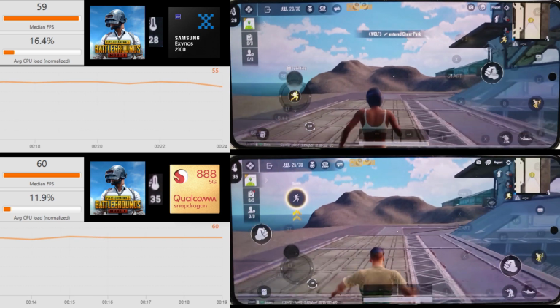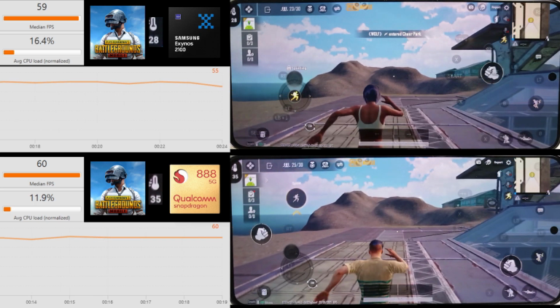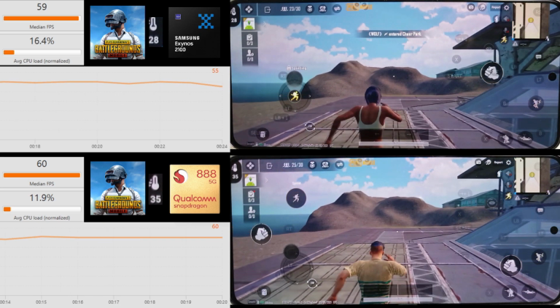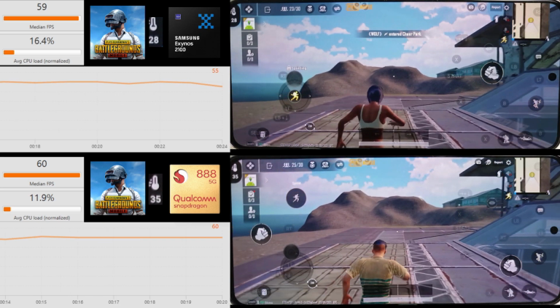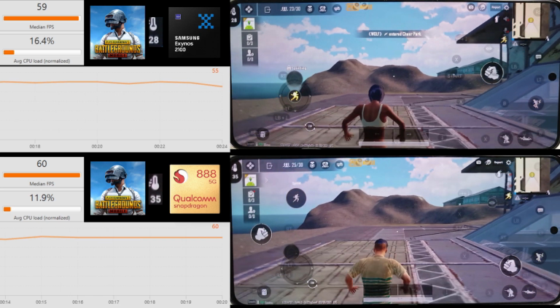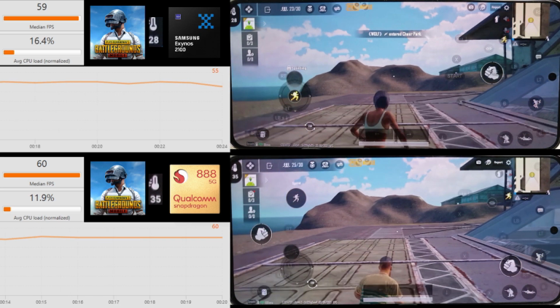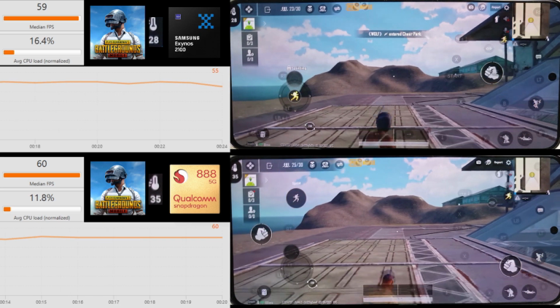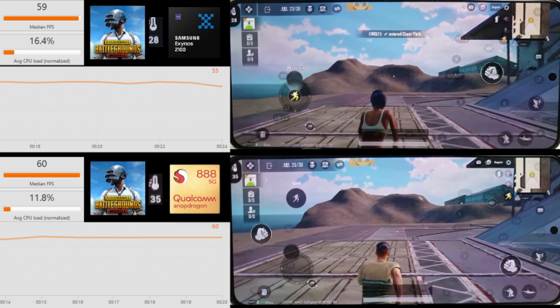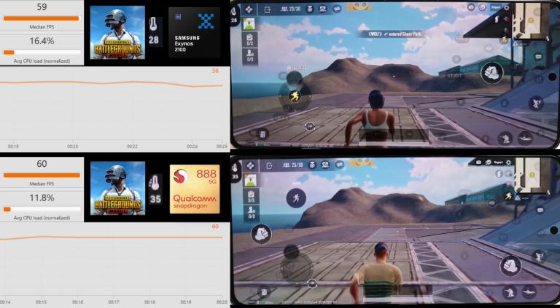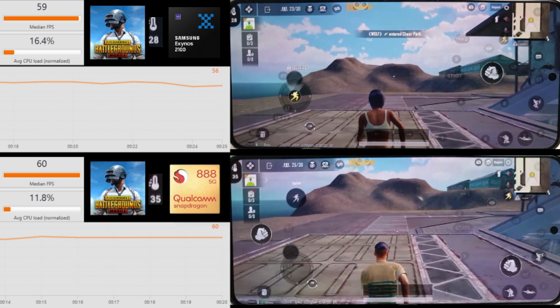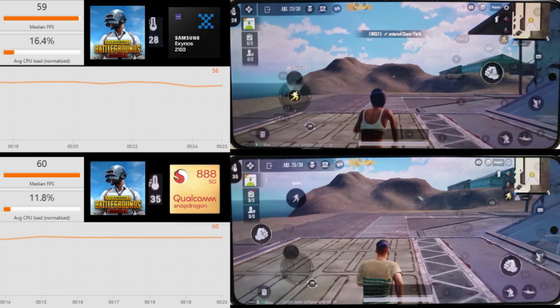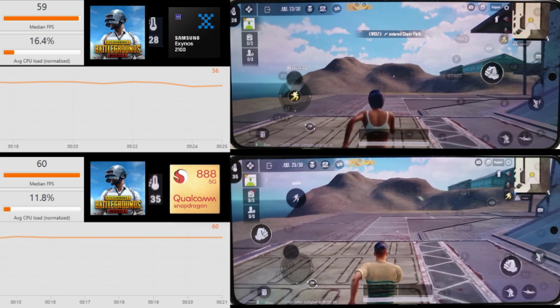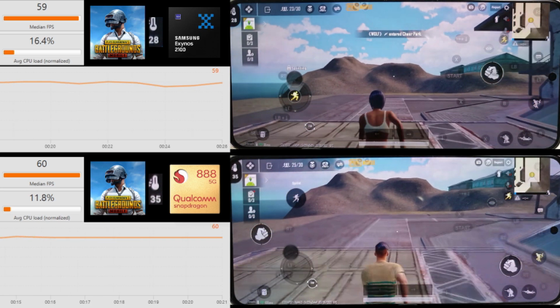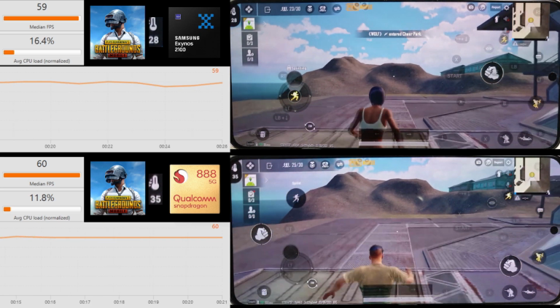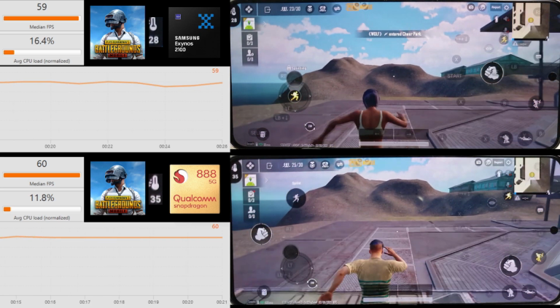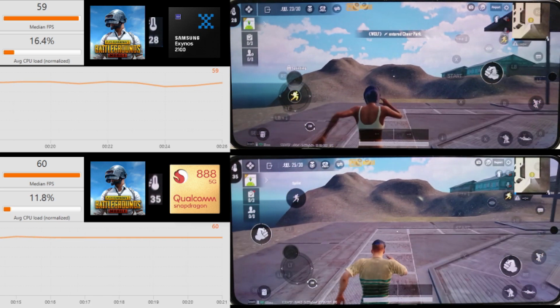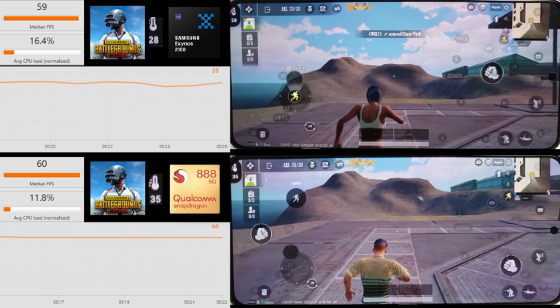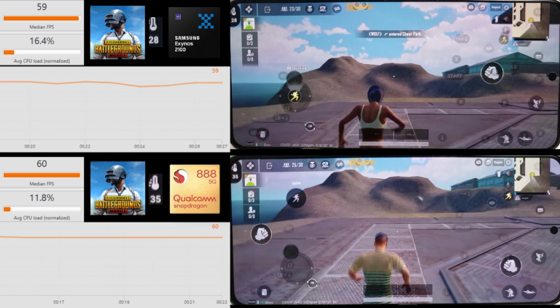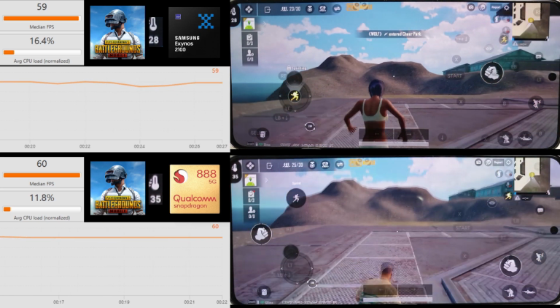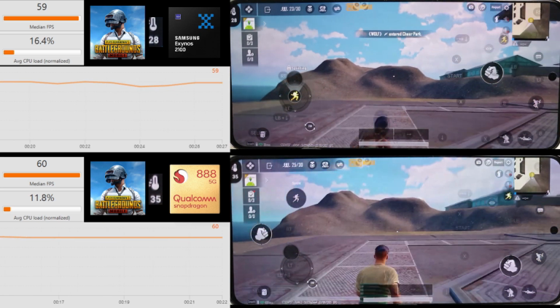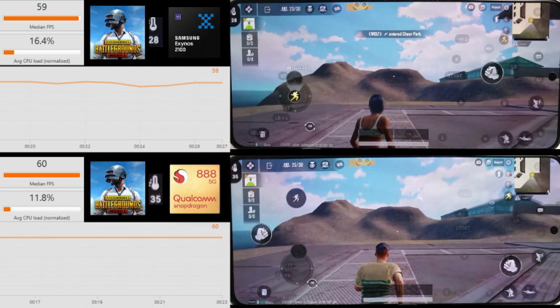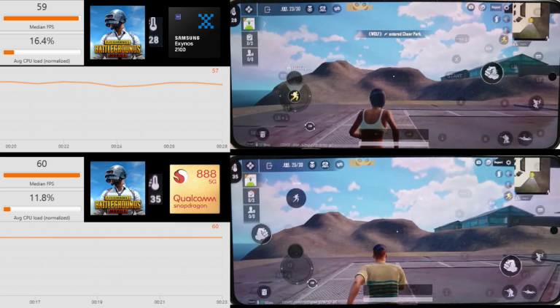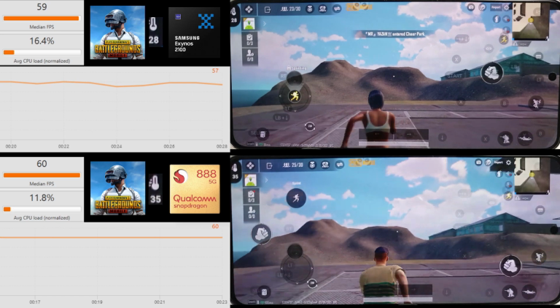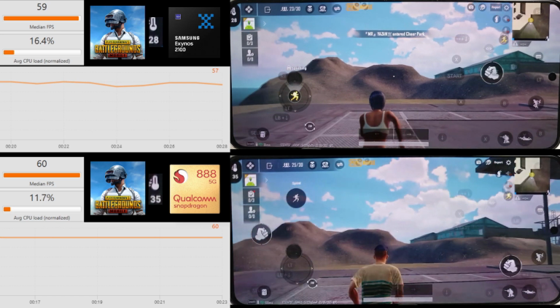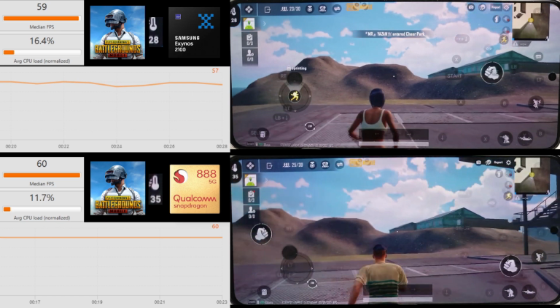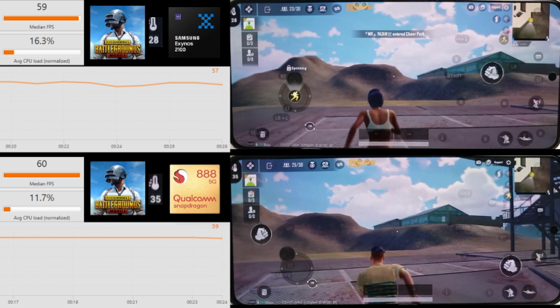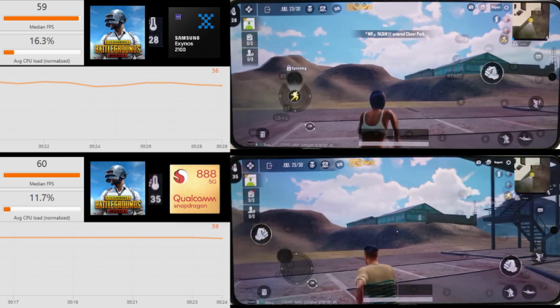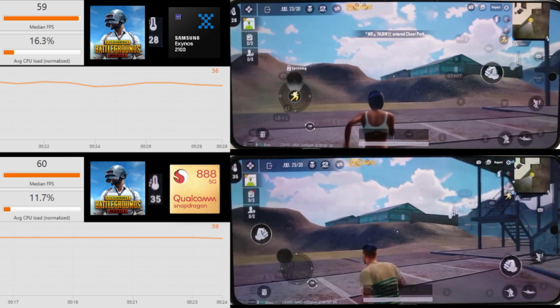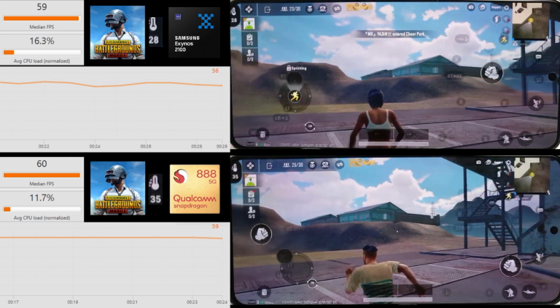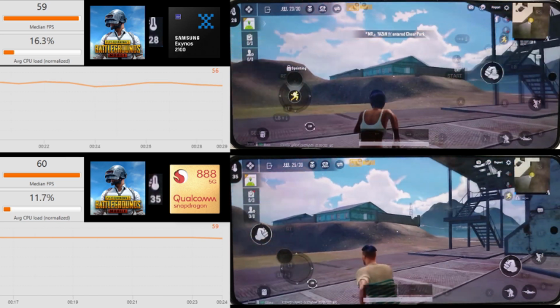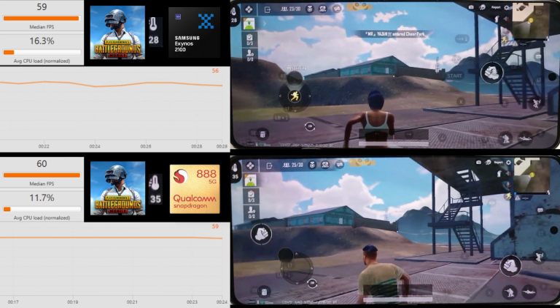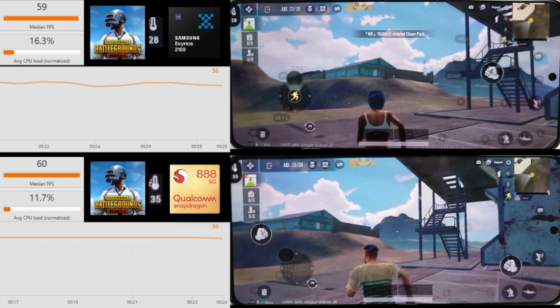So what we're hoping to see on the Exynos is basically what the Snapdragon is showing, where it's almost locked at 60 FPS.